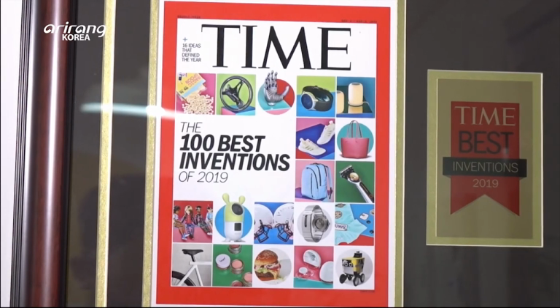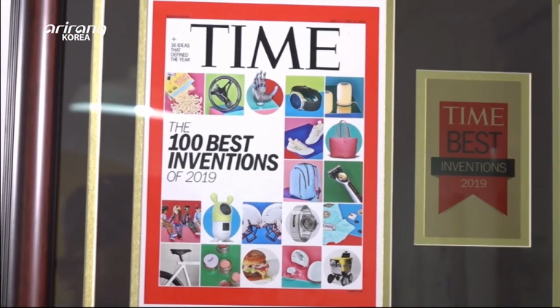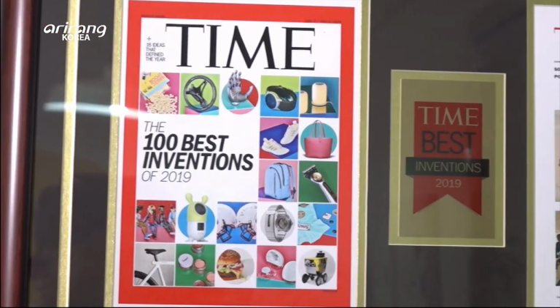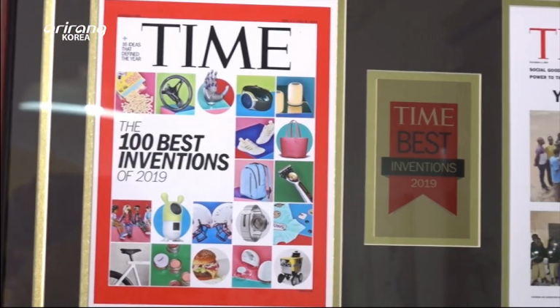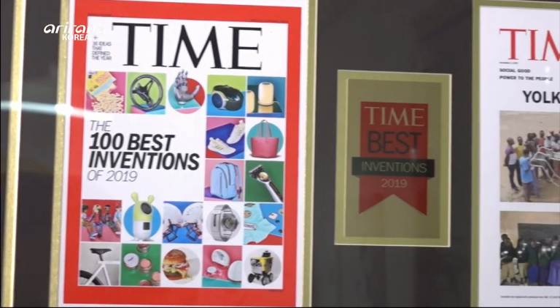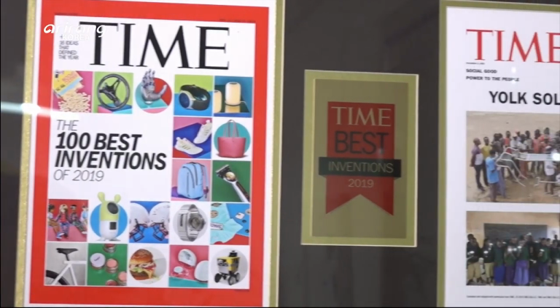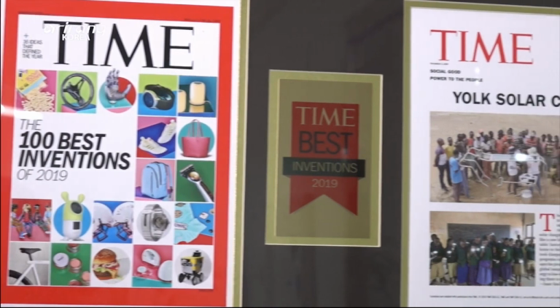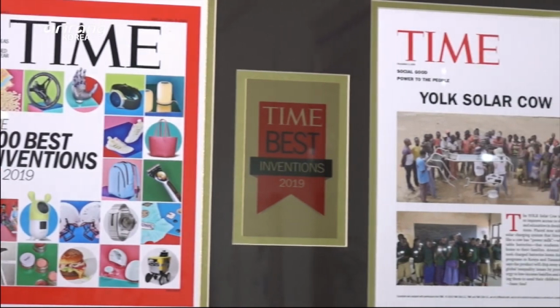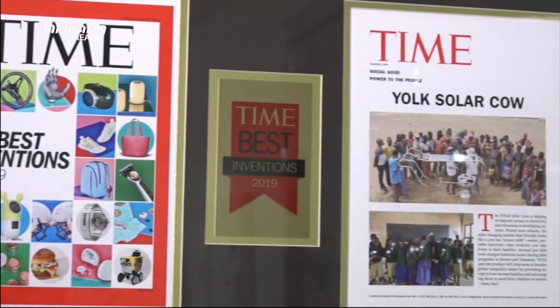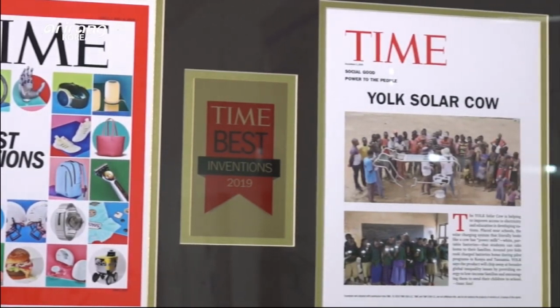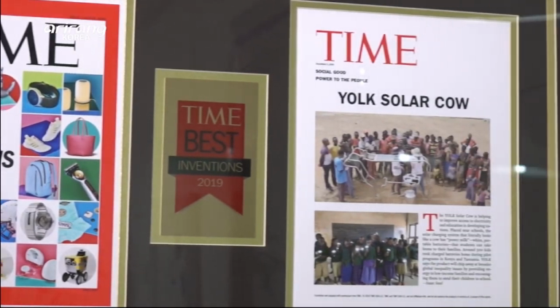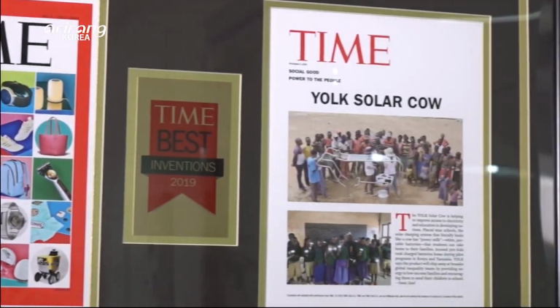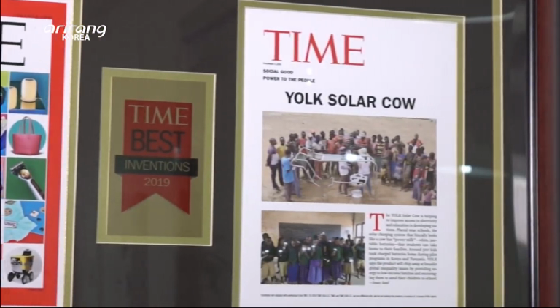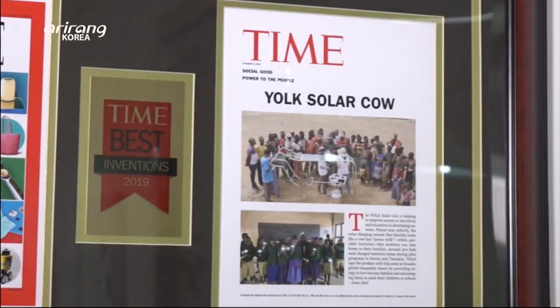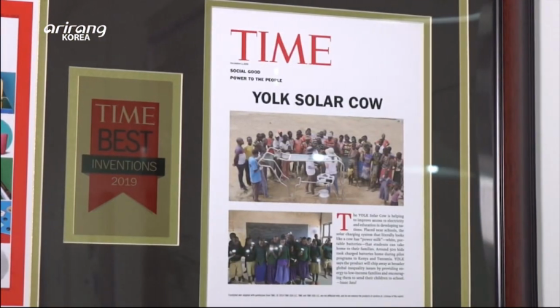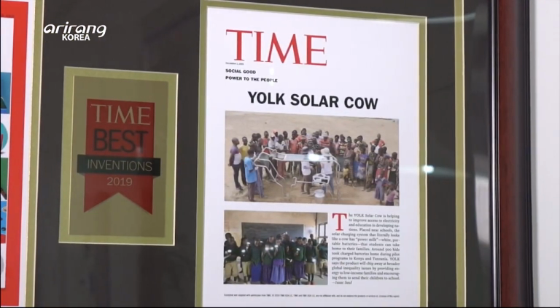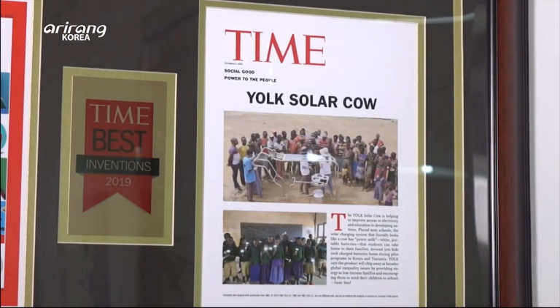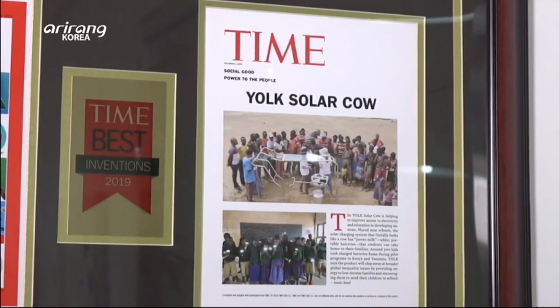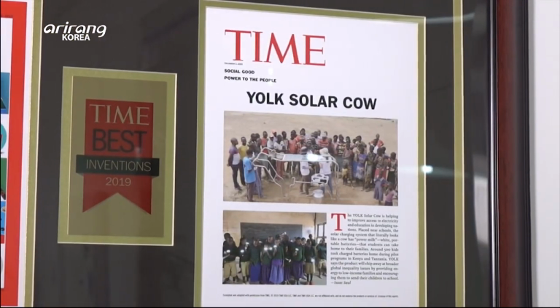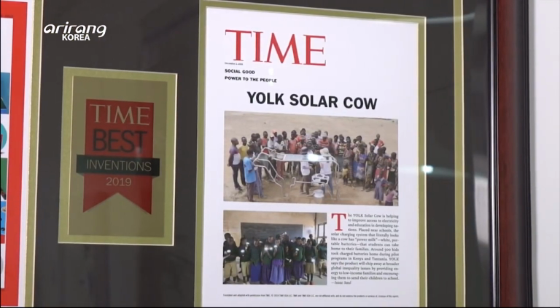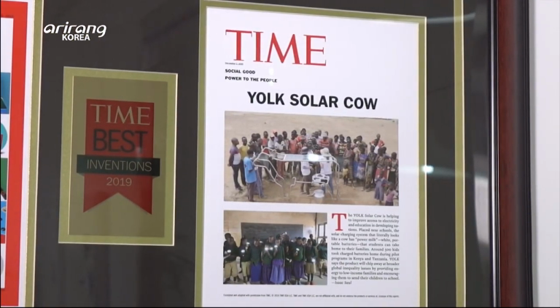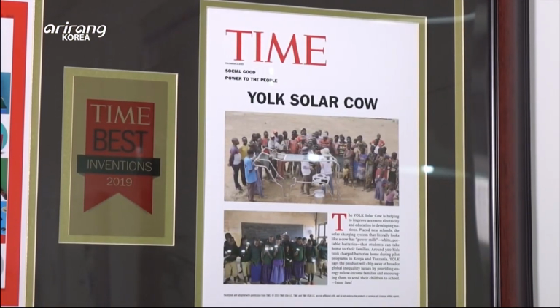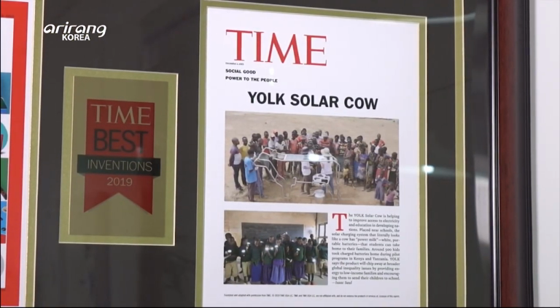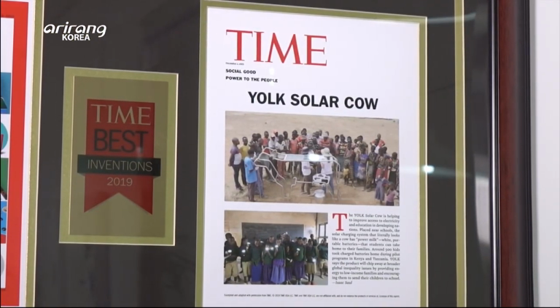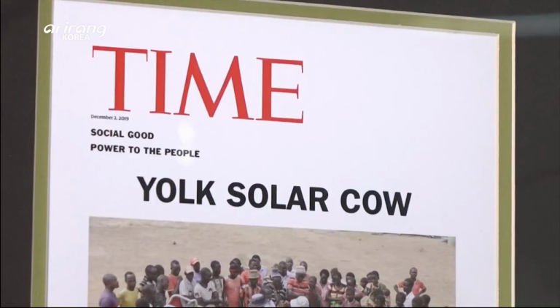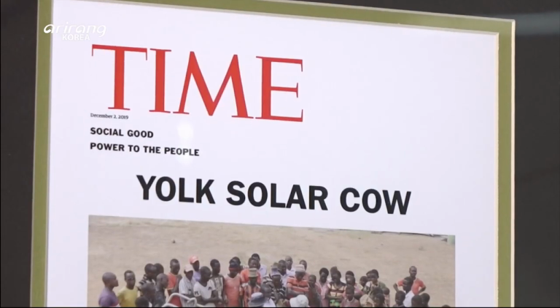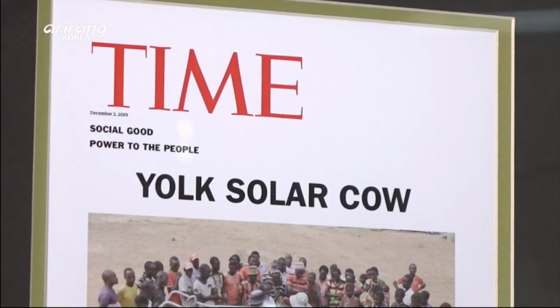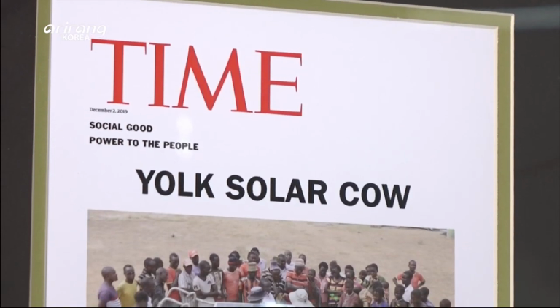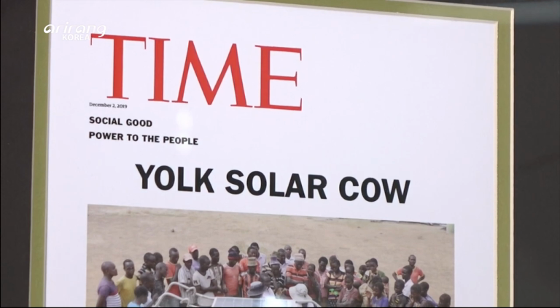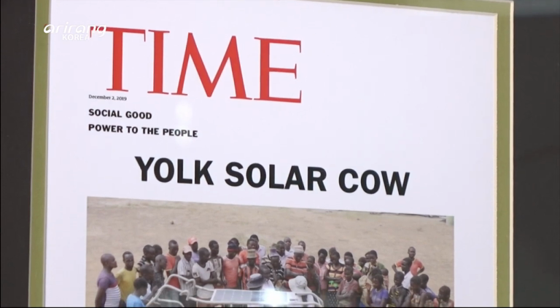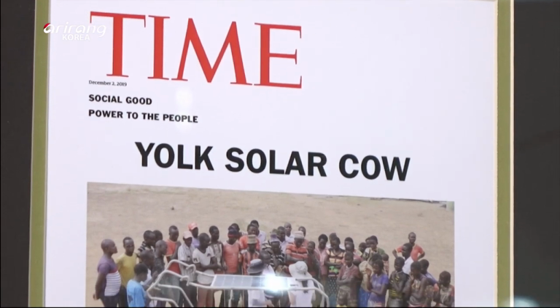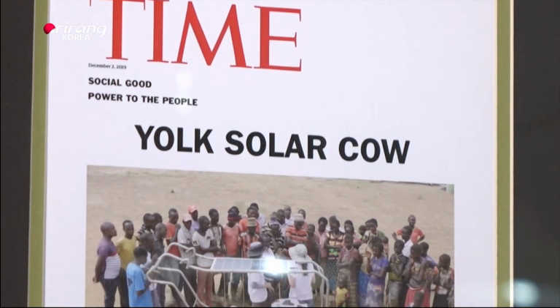Developed by Yoke, Solar Cow garnered much excitement and was selected as one of Time Magazine's 100 Best Inventions of 2019.